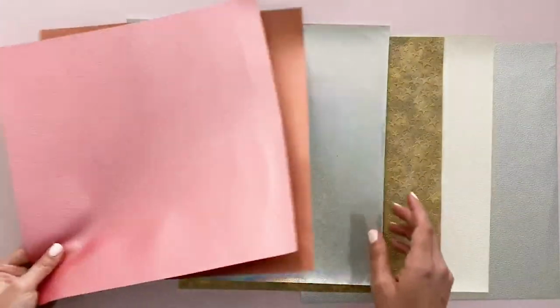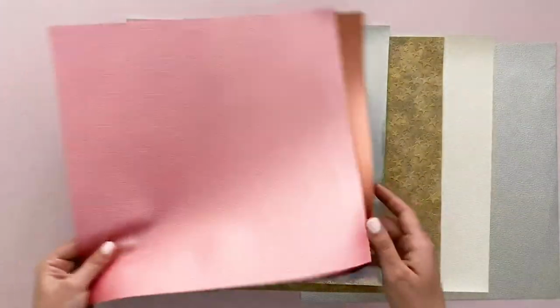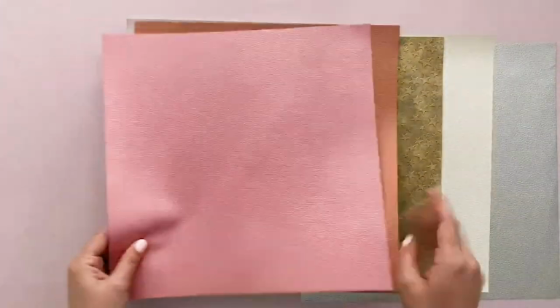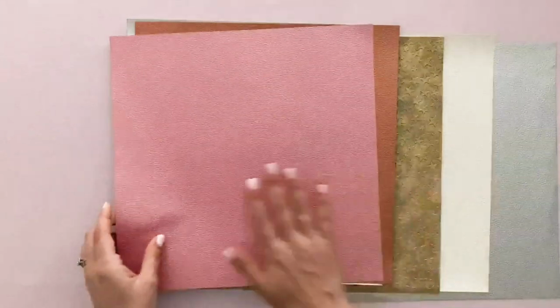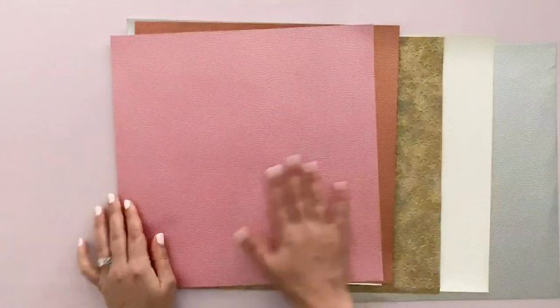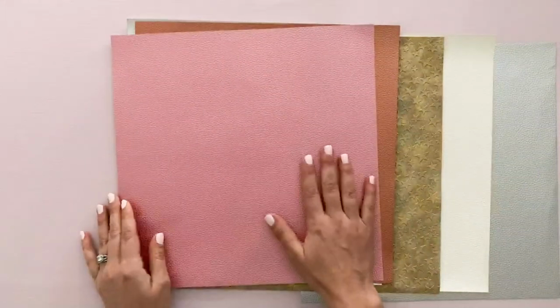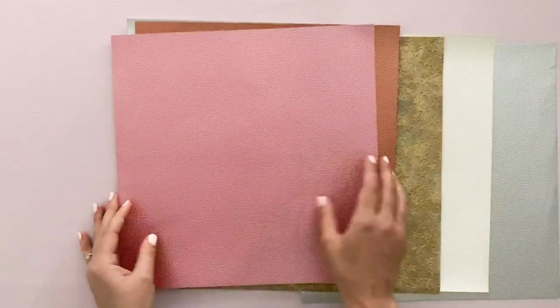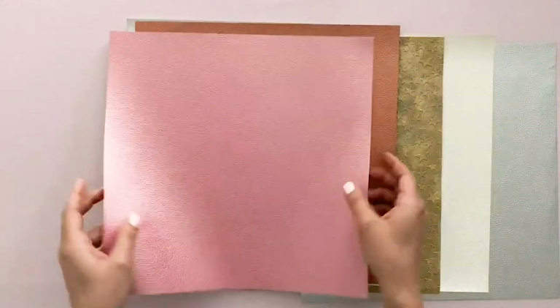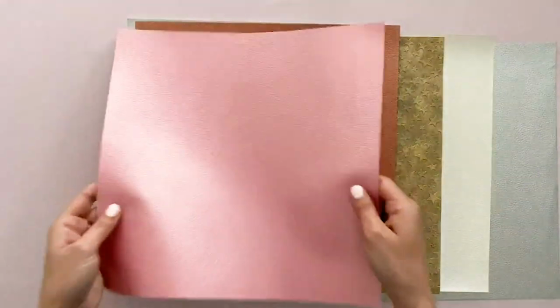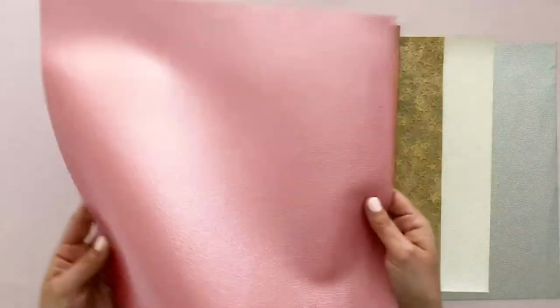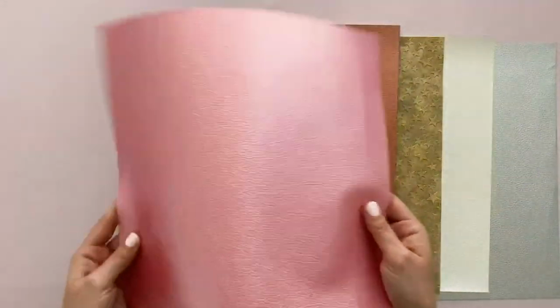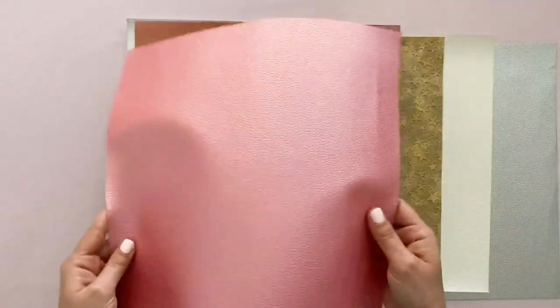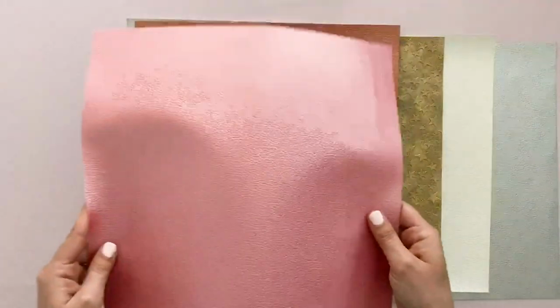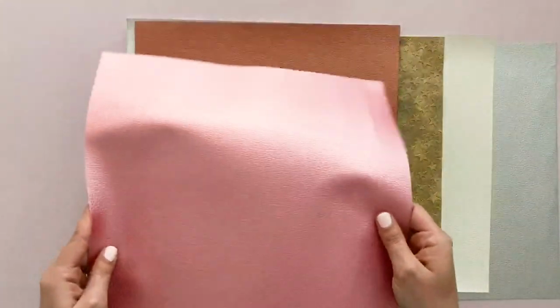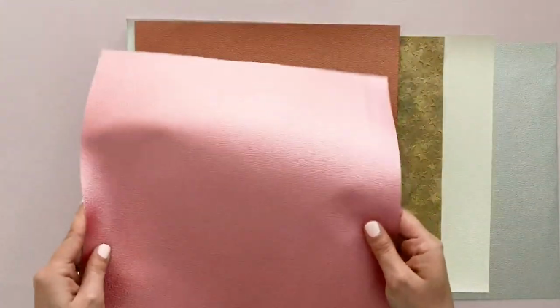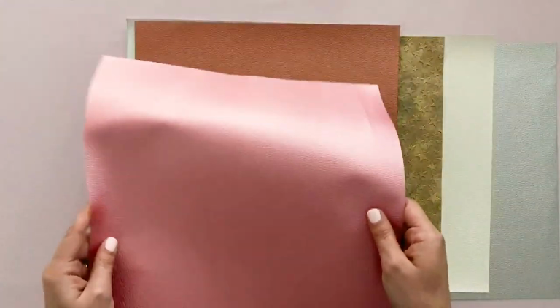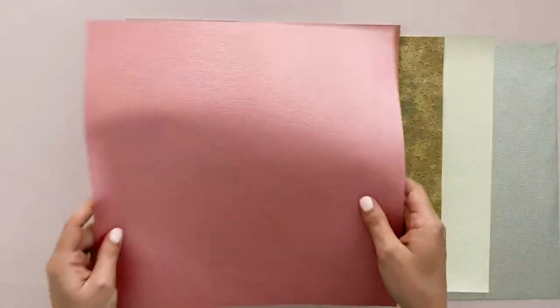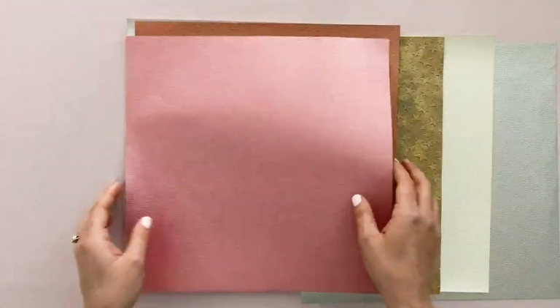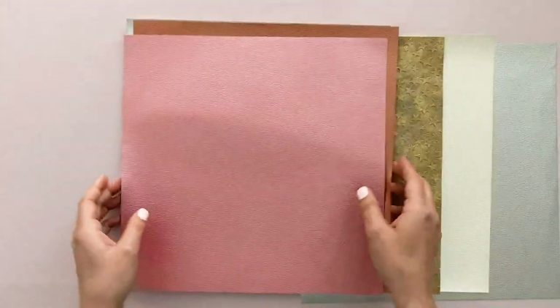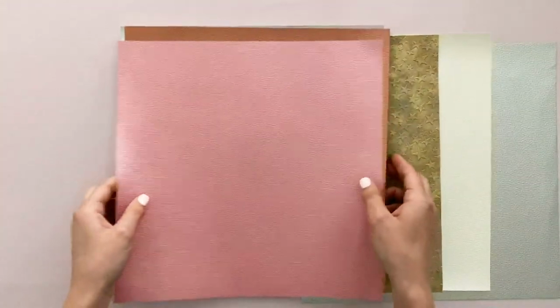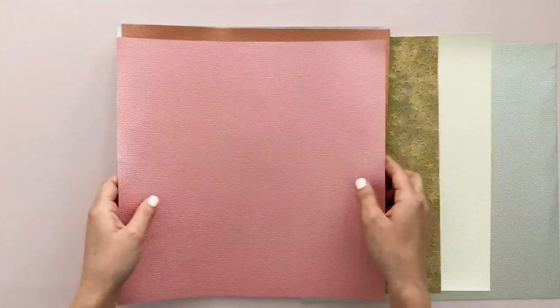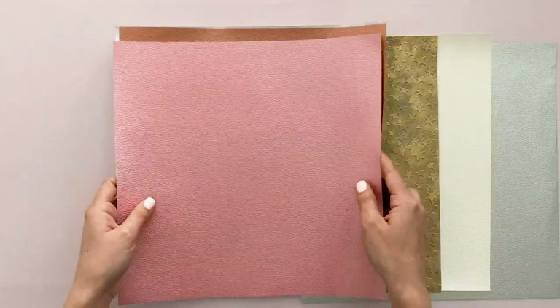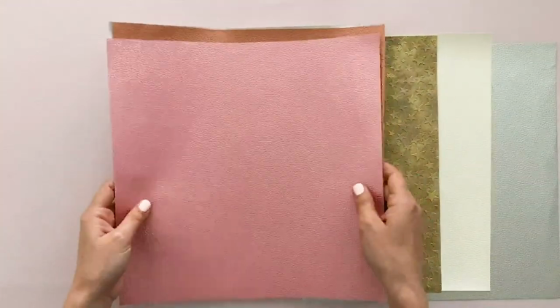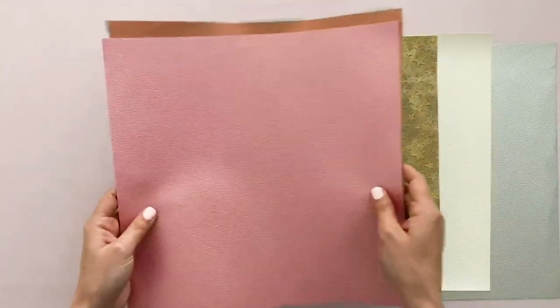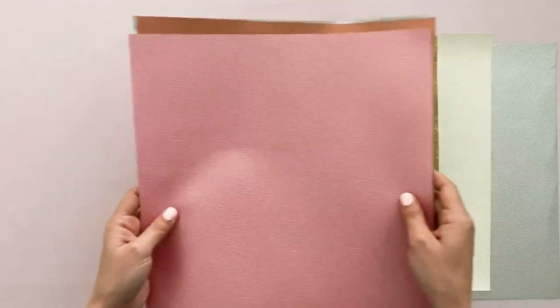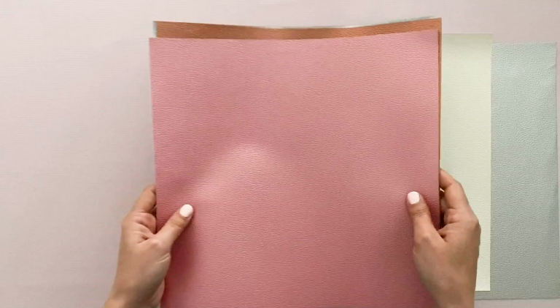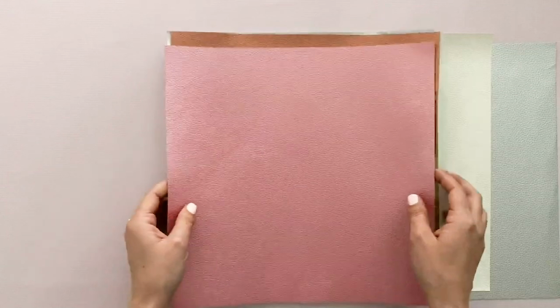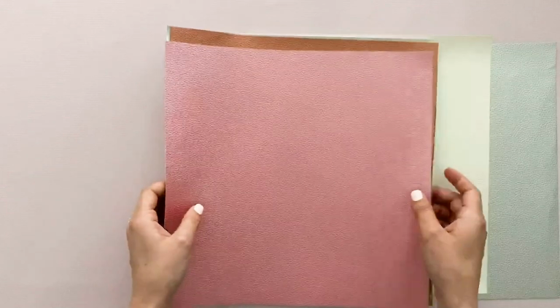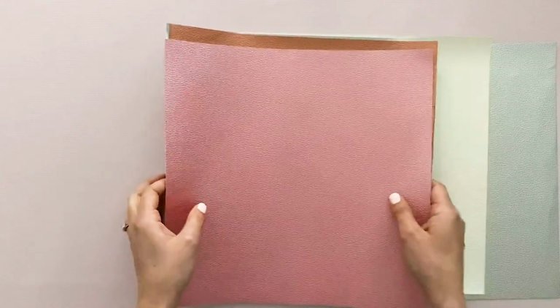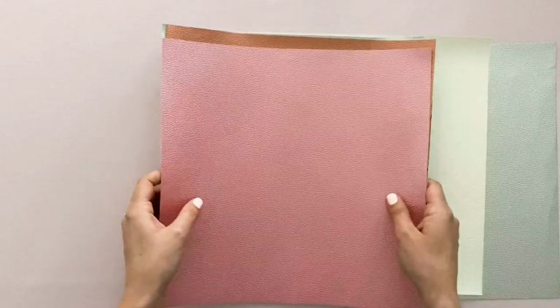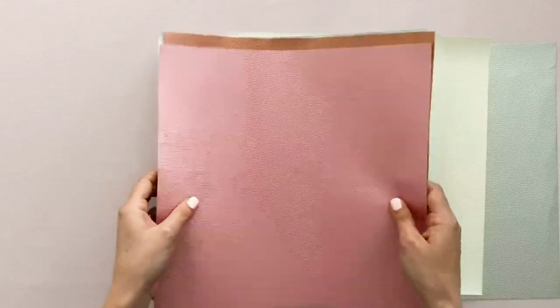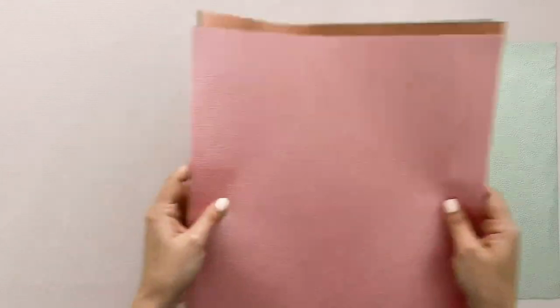So I chose to work with this pink today, this pearlized pink. I'm going to show you the bows I made and let's get started.